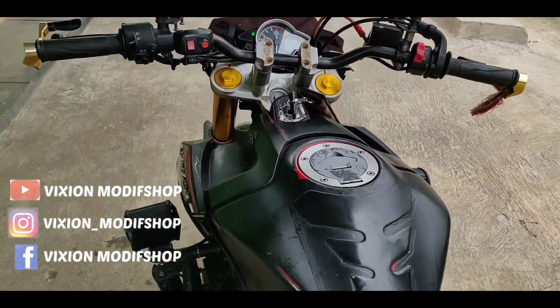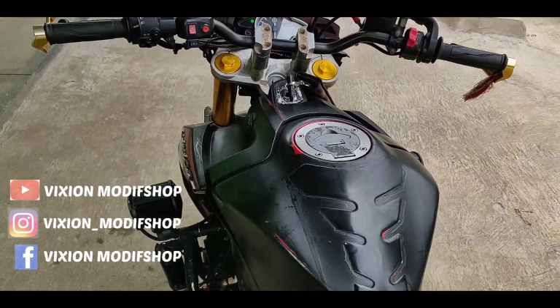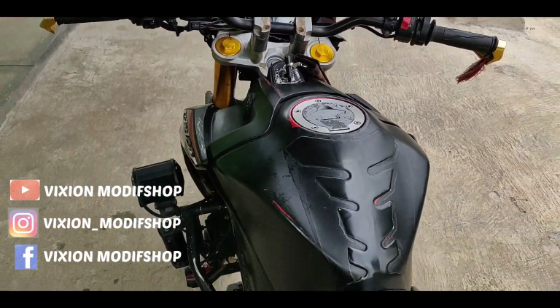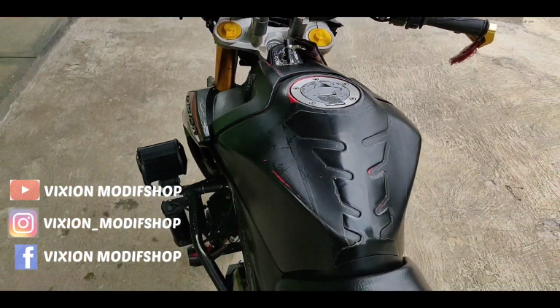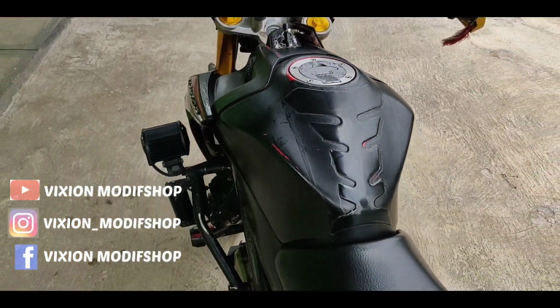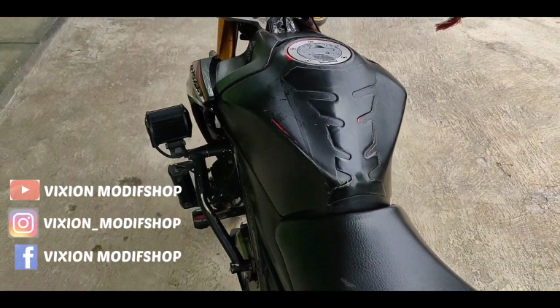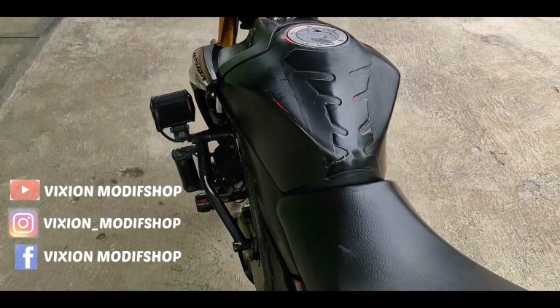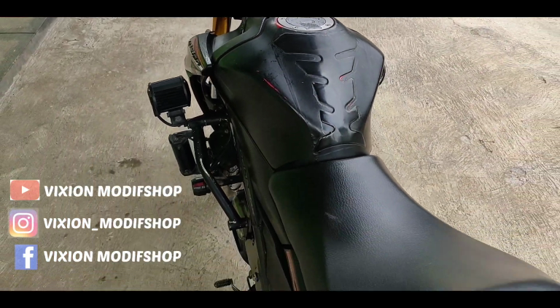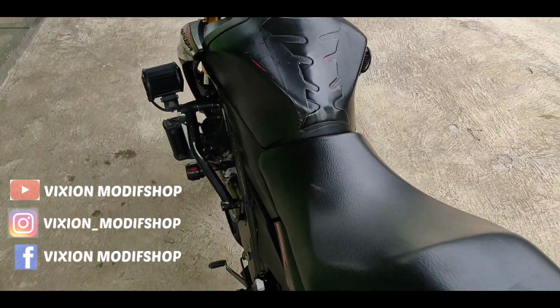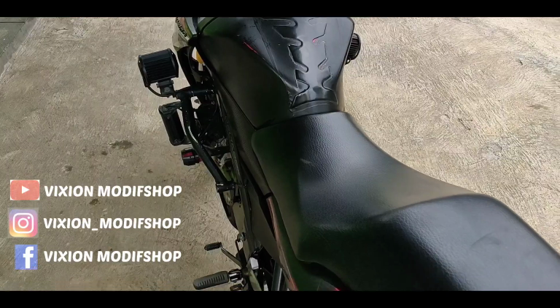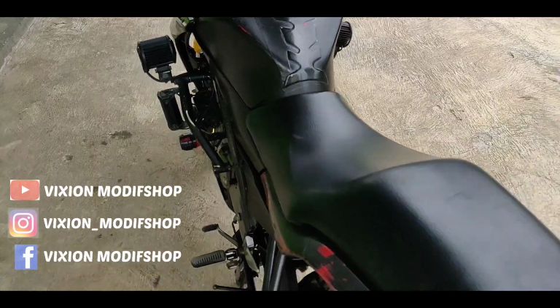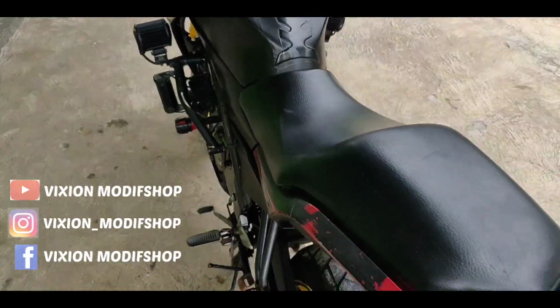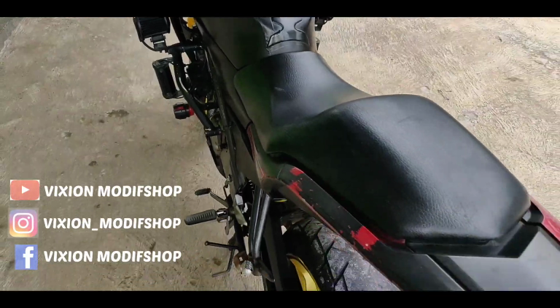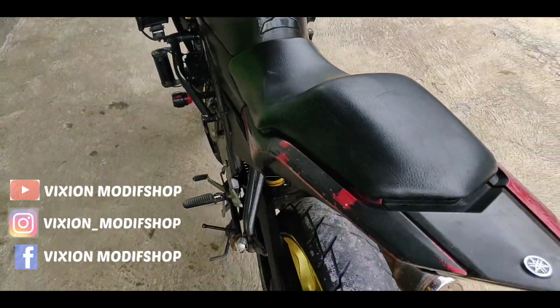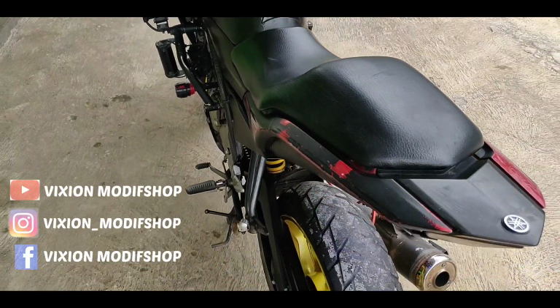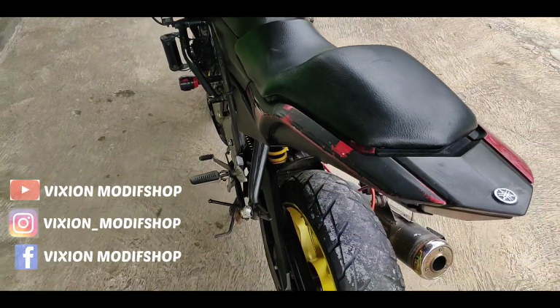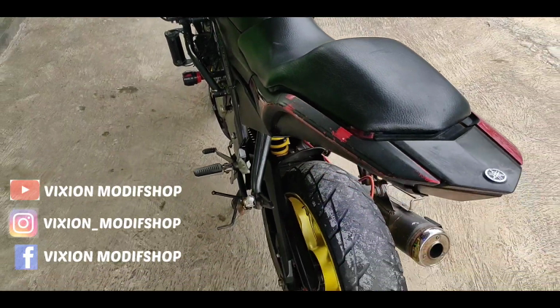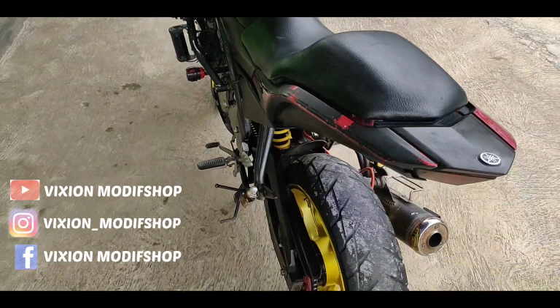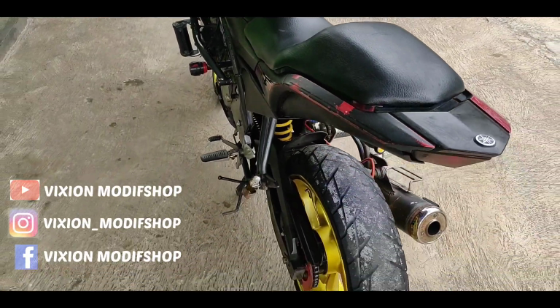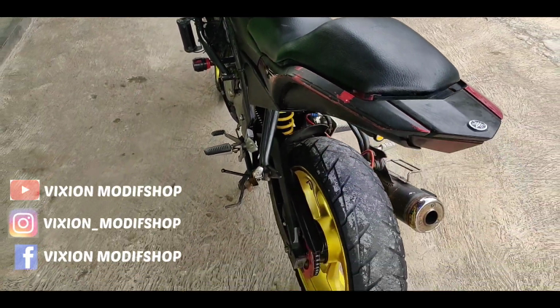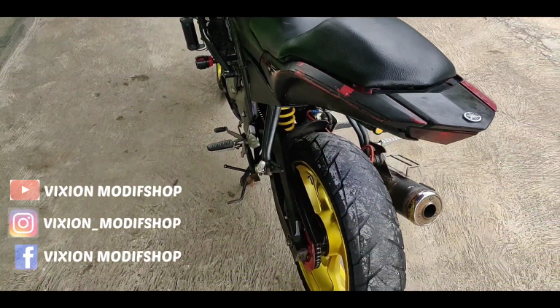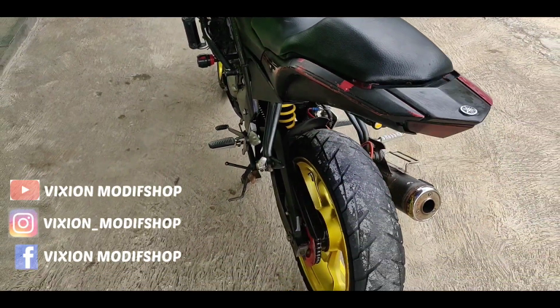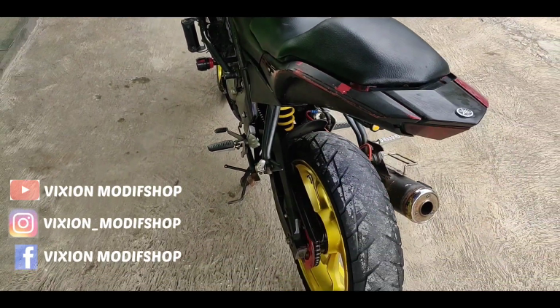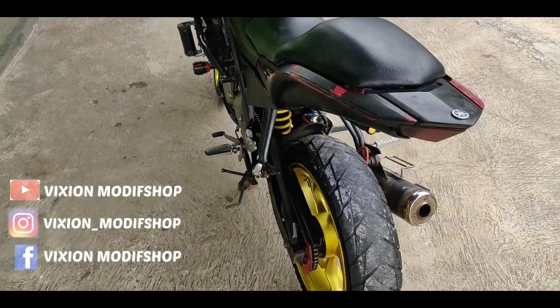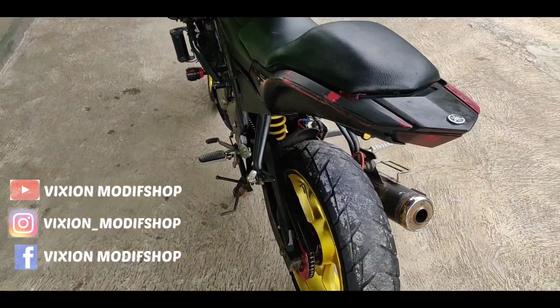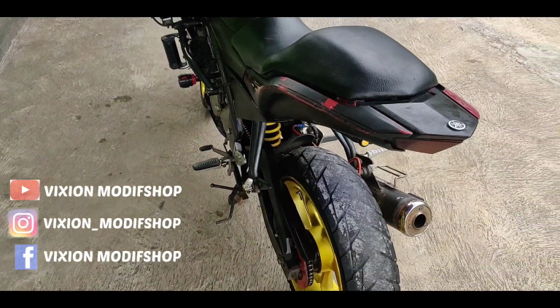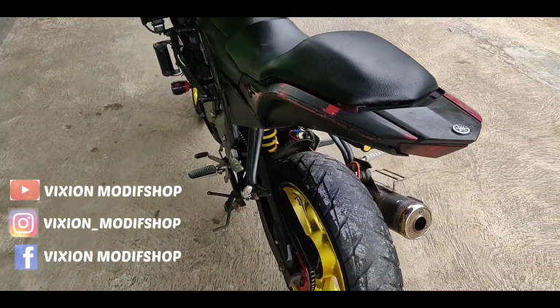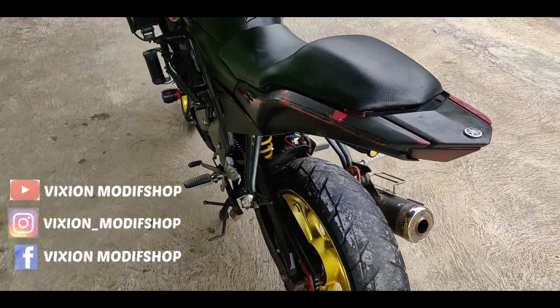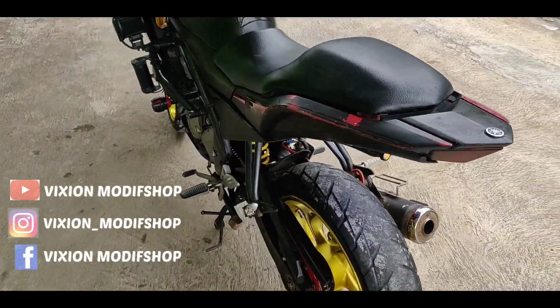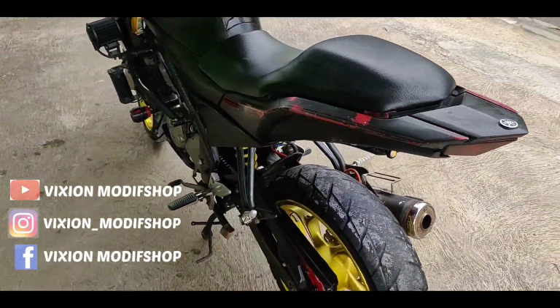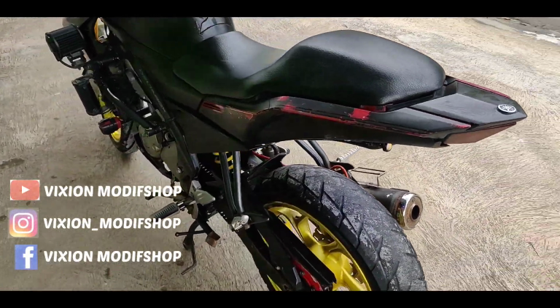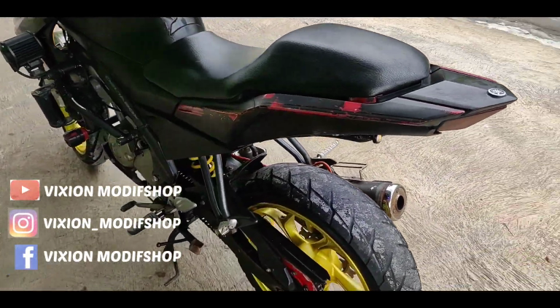Untuk bagian body sendiri ini masih body standar ya.